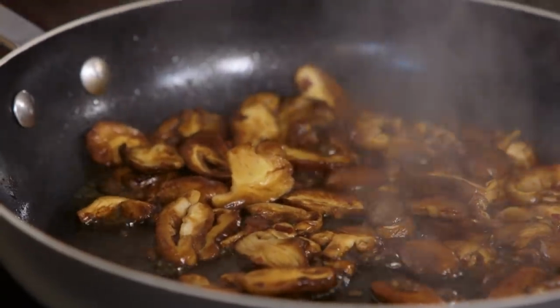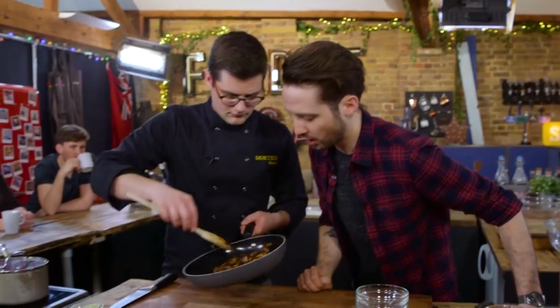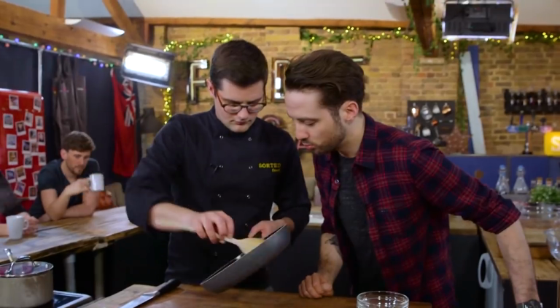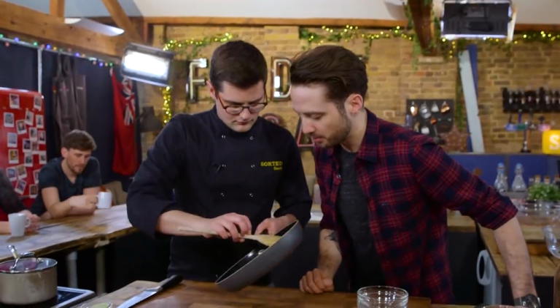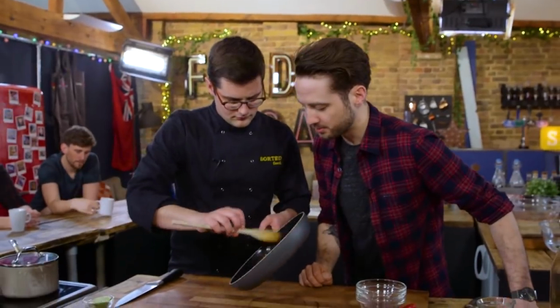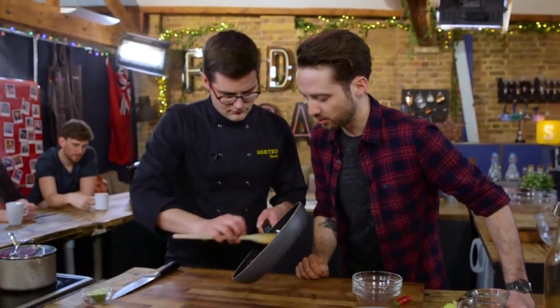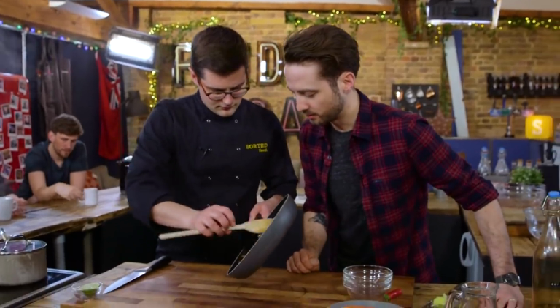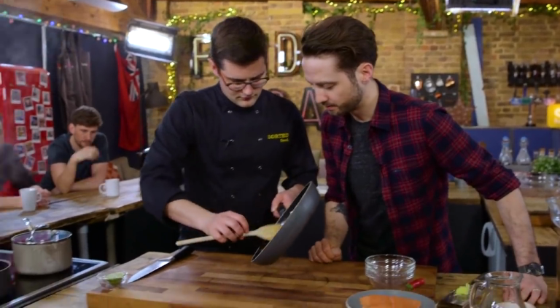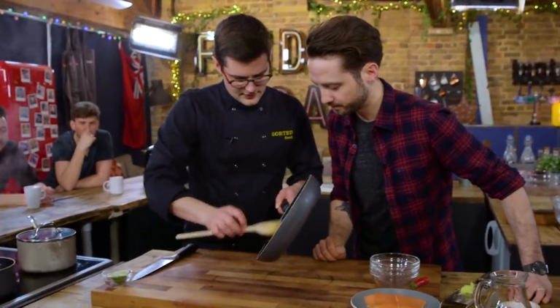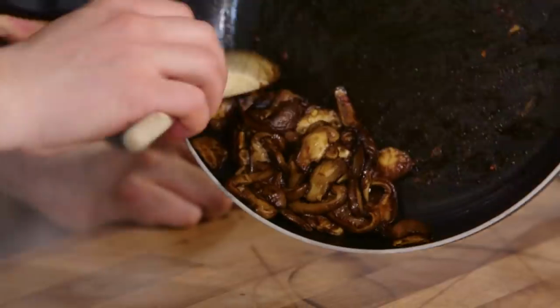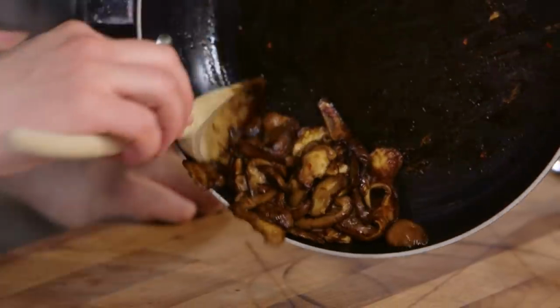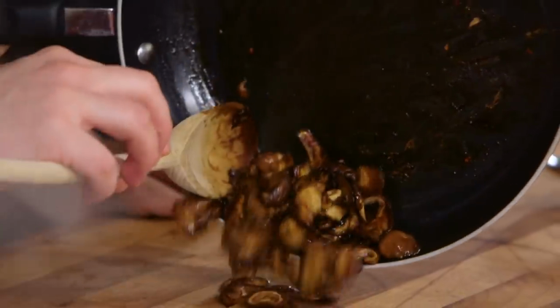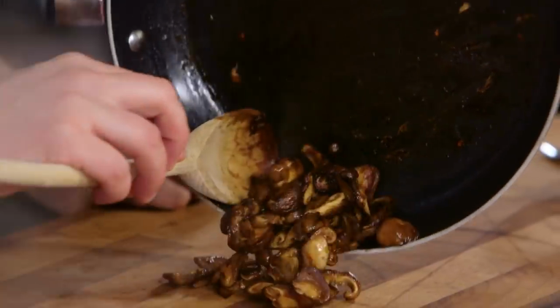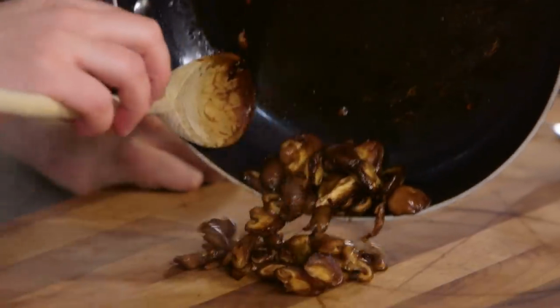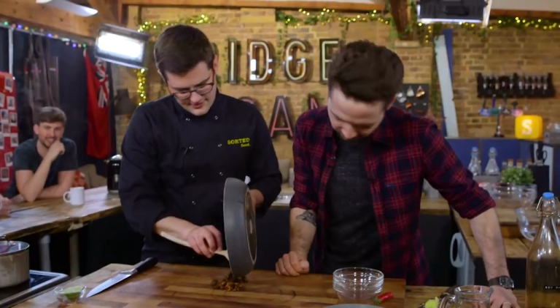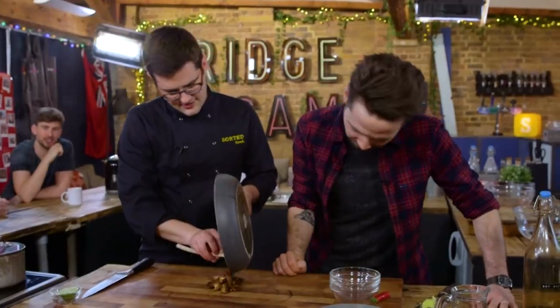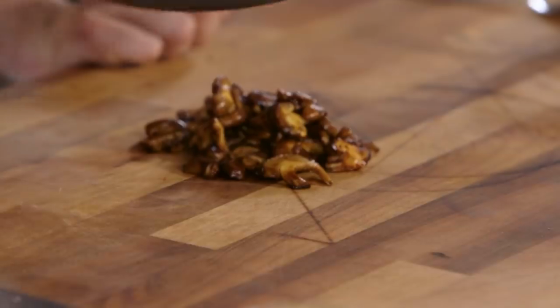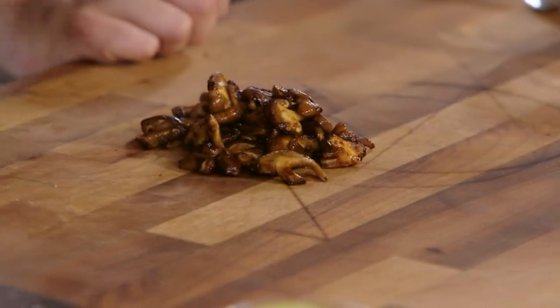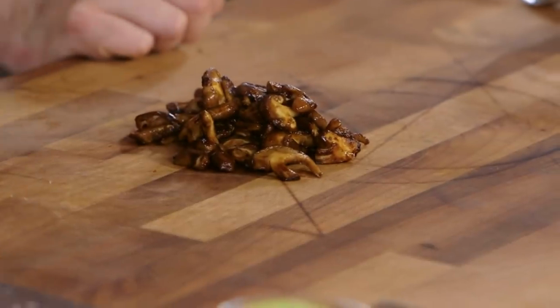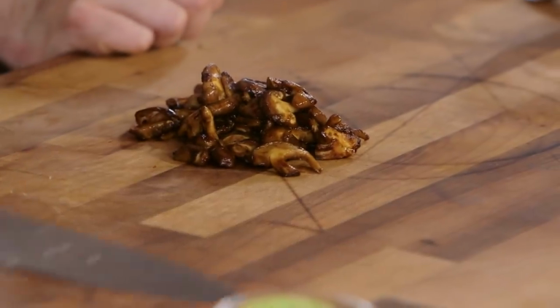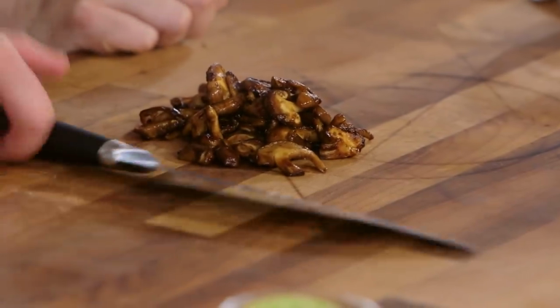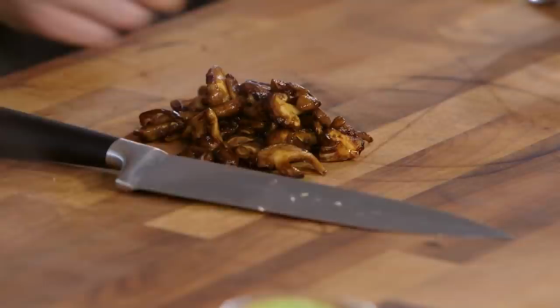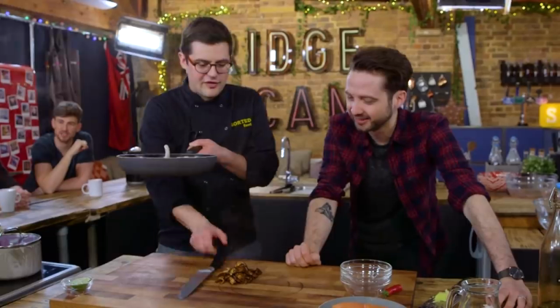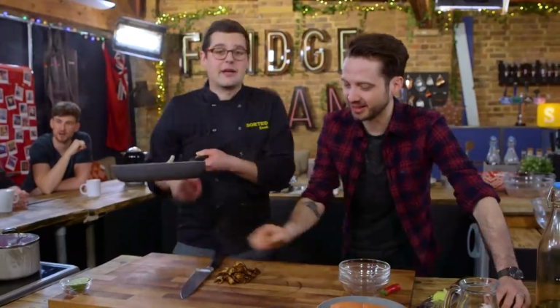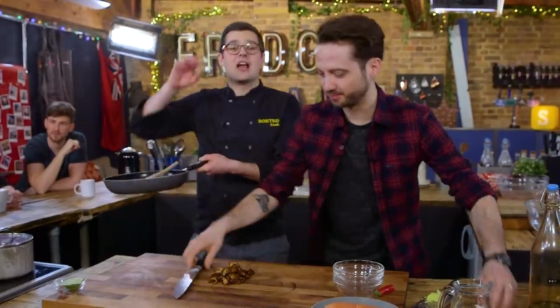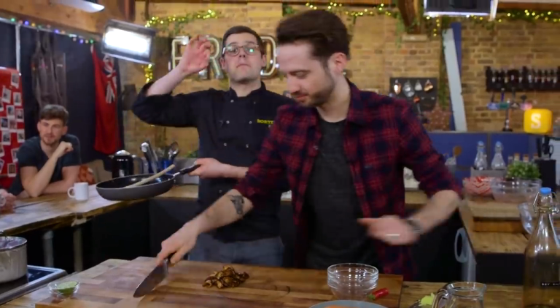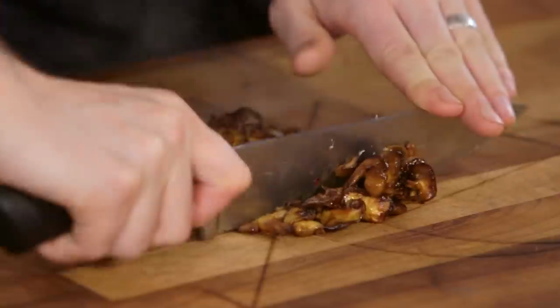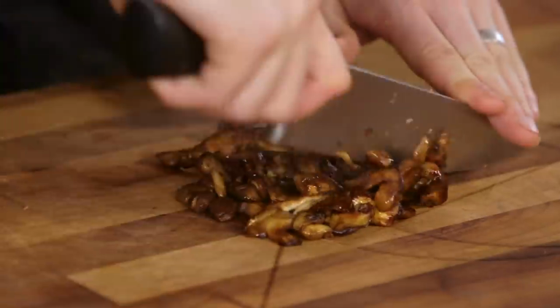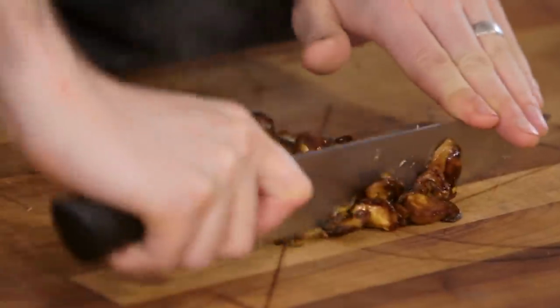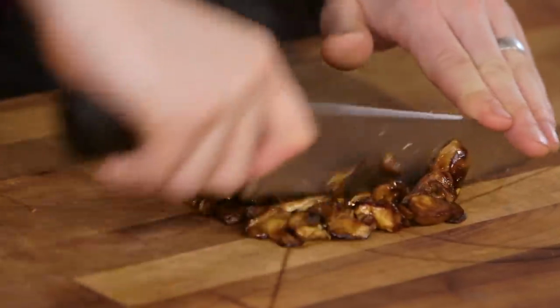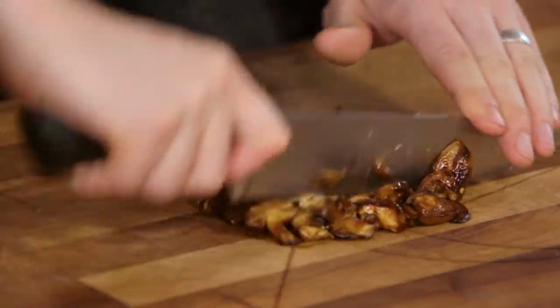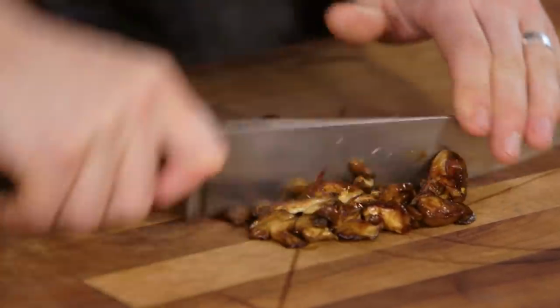Top tip: mushrooms are full of water. Too many people move mushrooms around in a pan too much. Let them colour before you try and move them, because you want a nice browning. Once they're golden, we can add in a little bit of chilli and some soy — that will reduce down, and then we can chop it up. Oh, that umami smell. If you want to run a knife through that, we're going to cut them up nice and small.